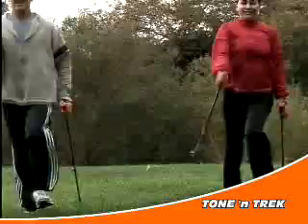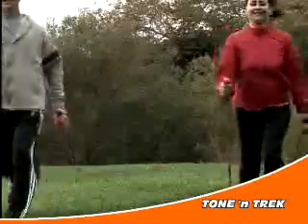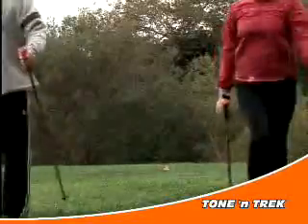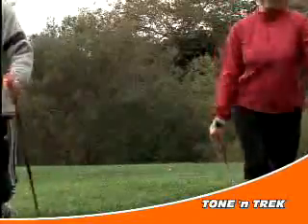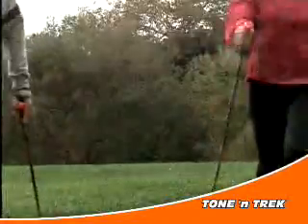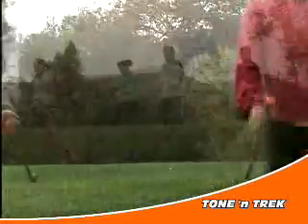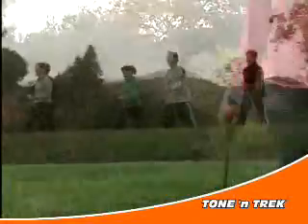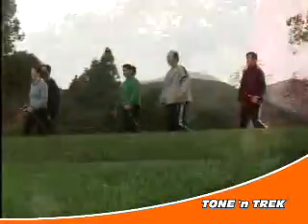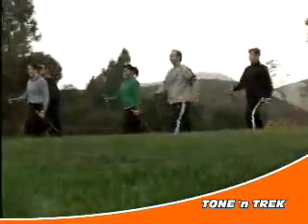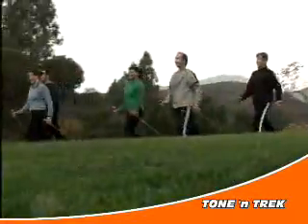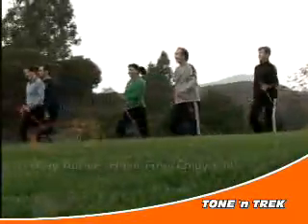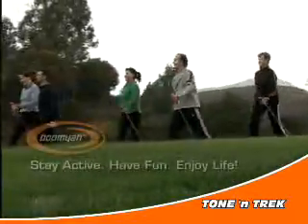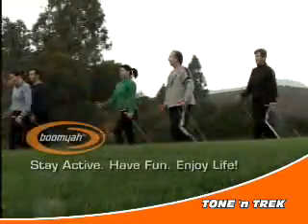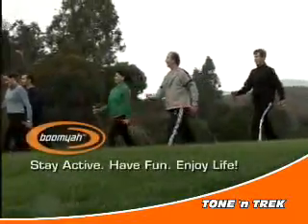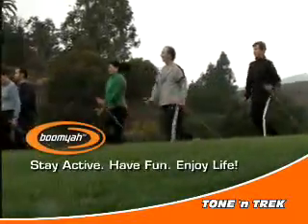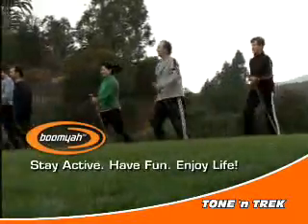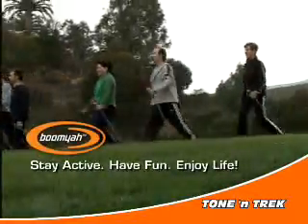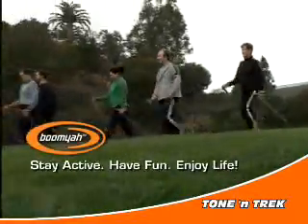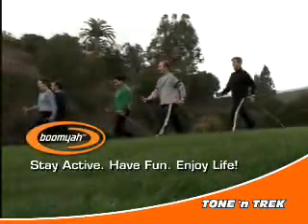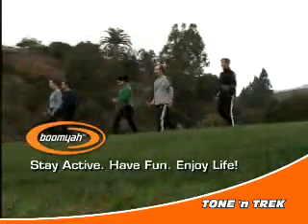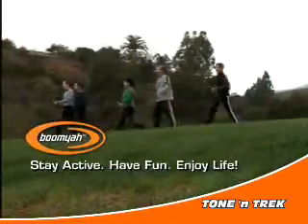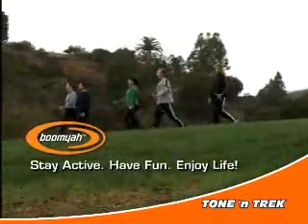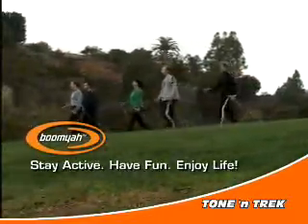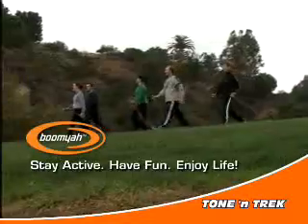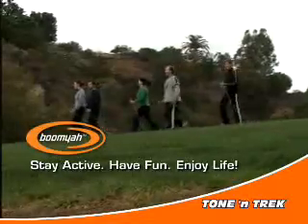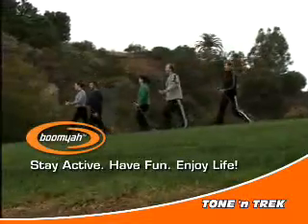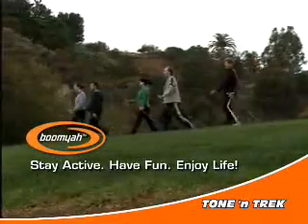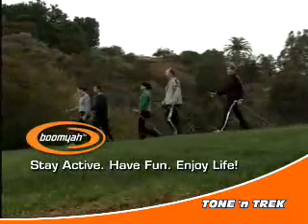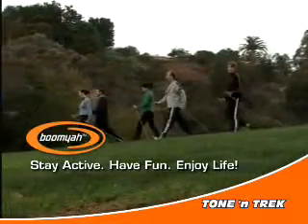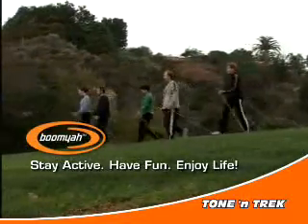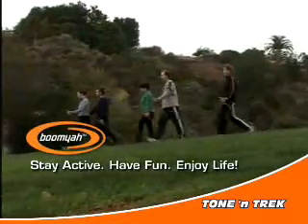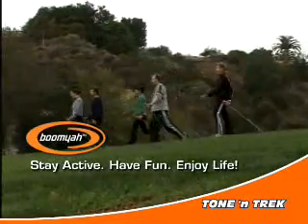Welcome to the cutting edge of the modern way to fitness walk. You're now ready to go out and get in better shape, faster. Have fun!